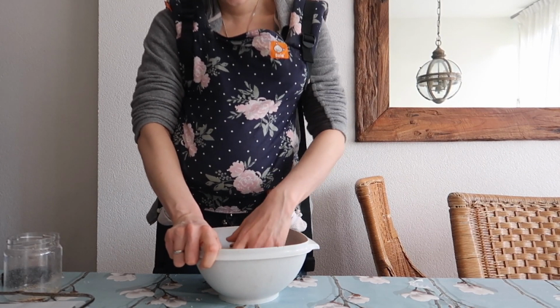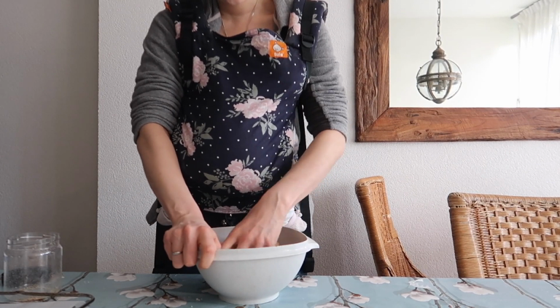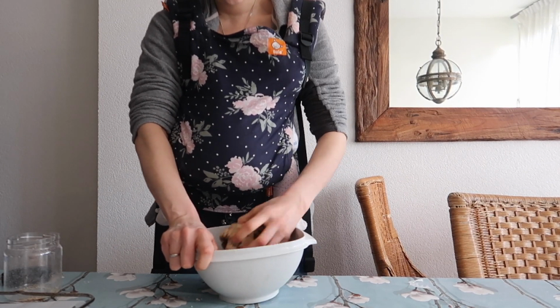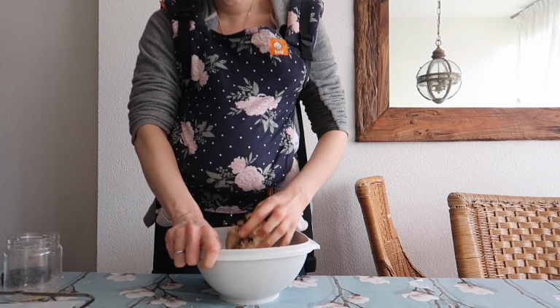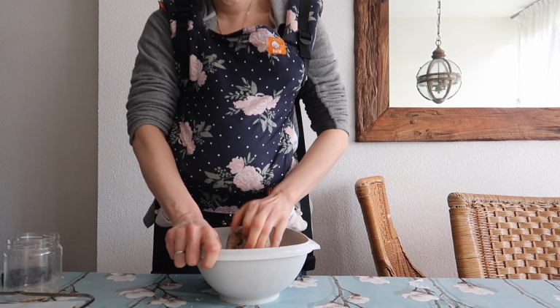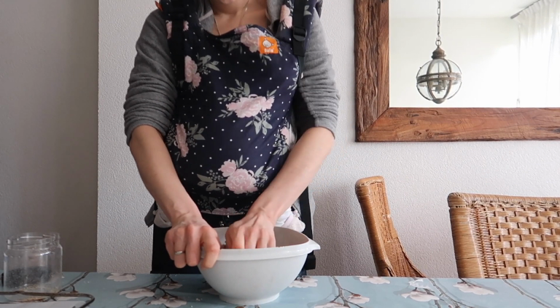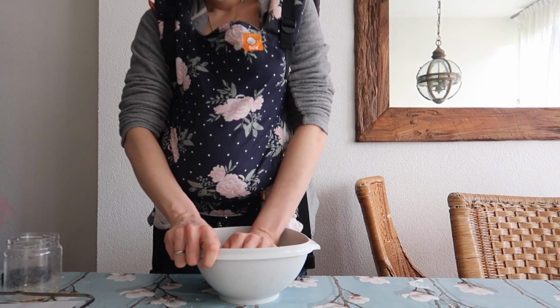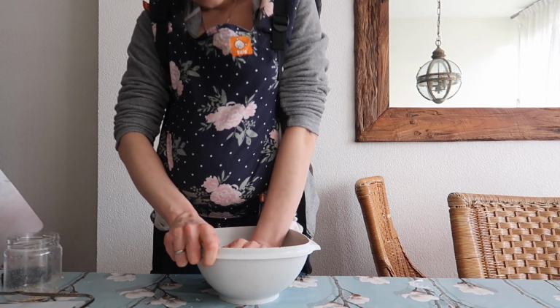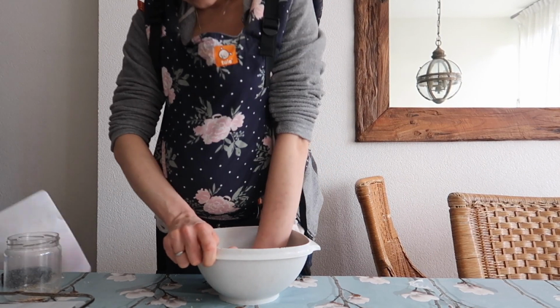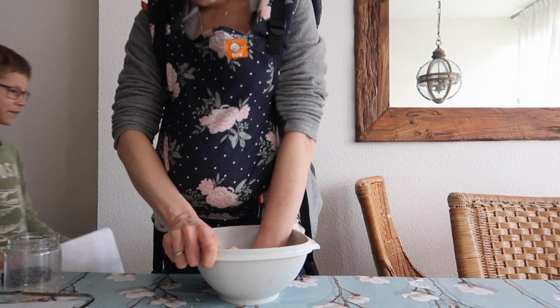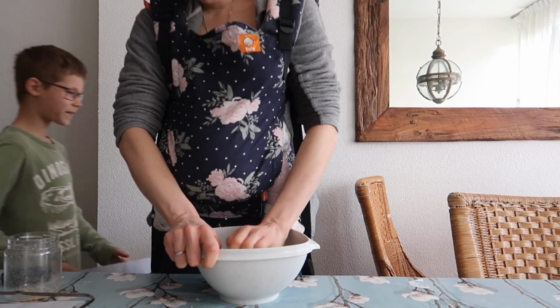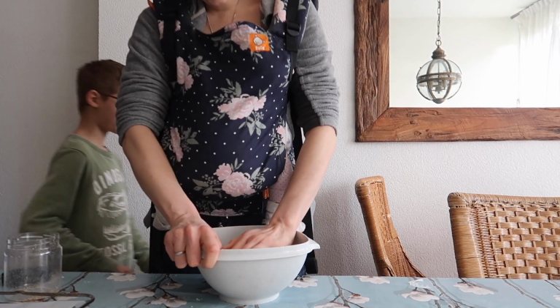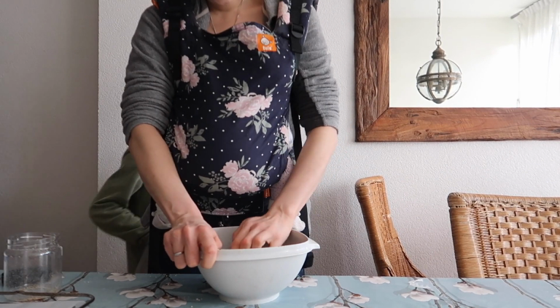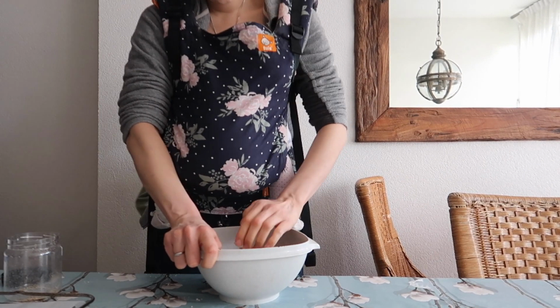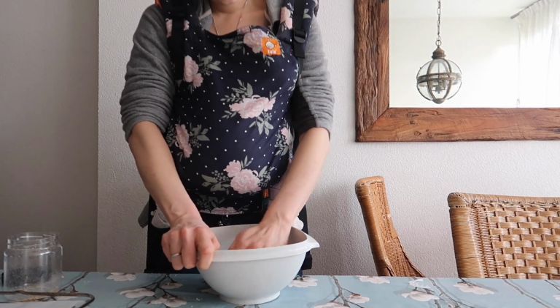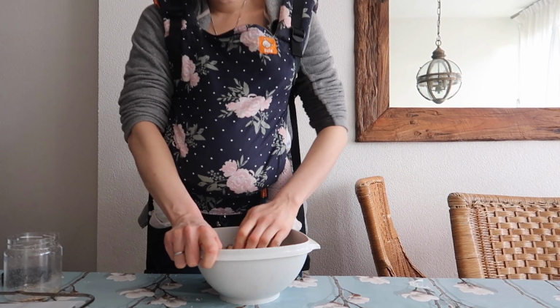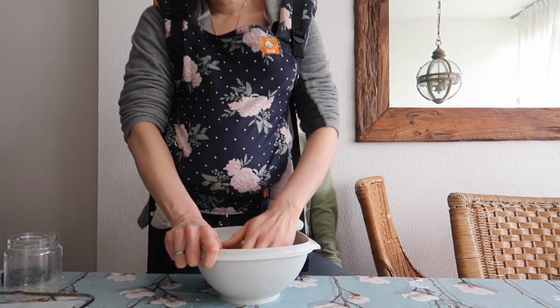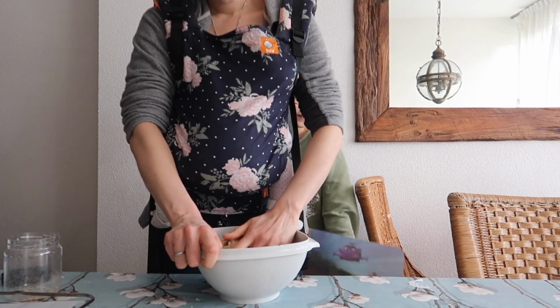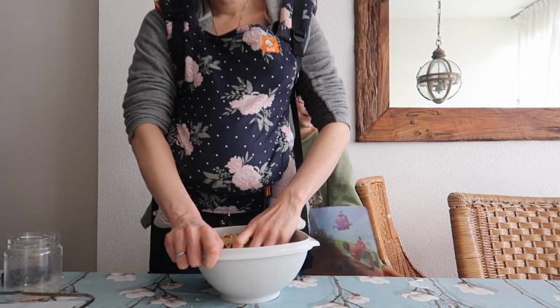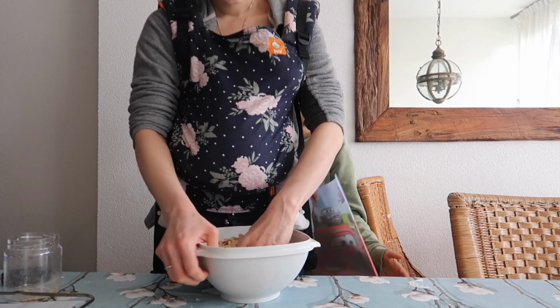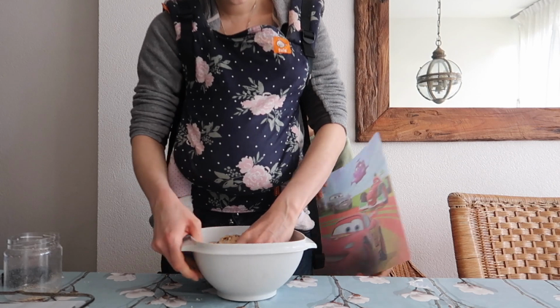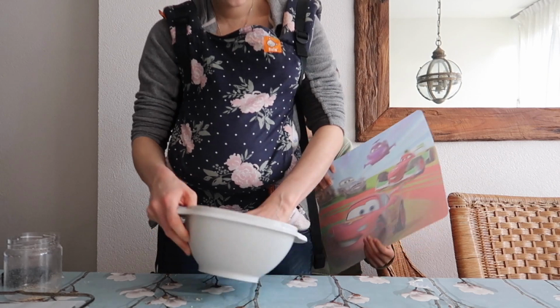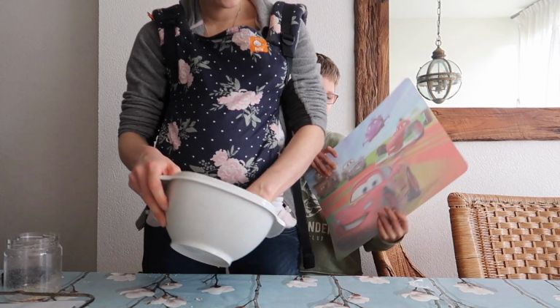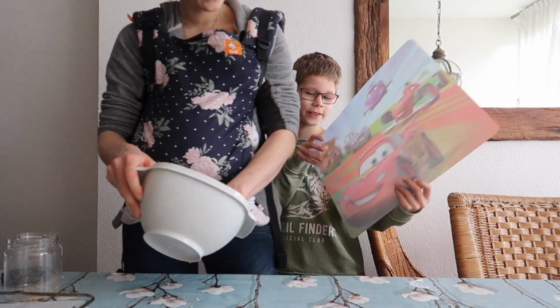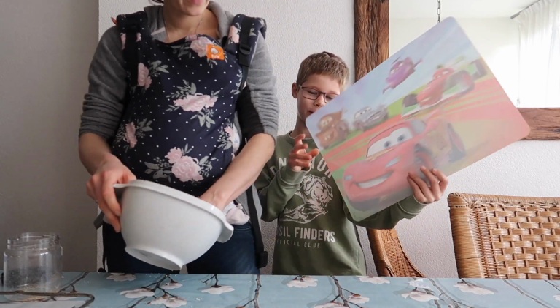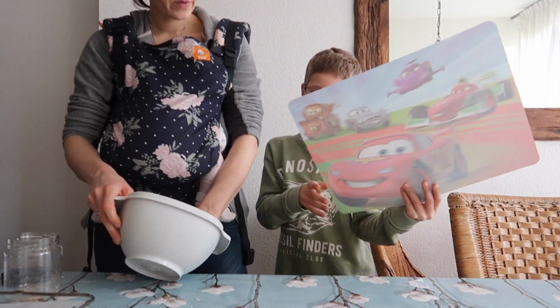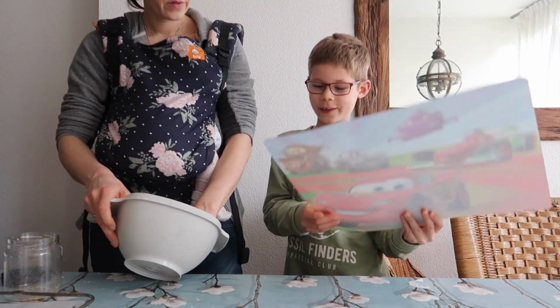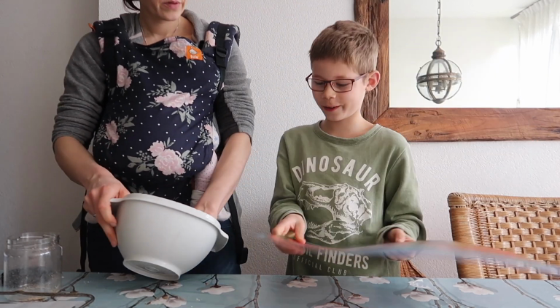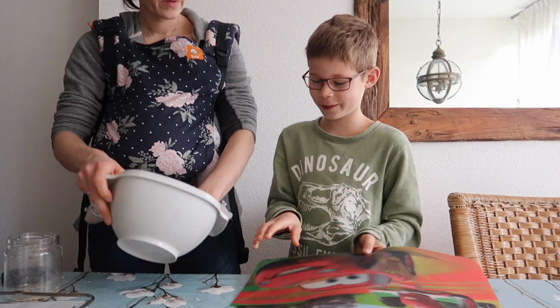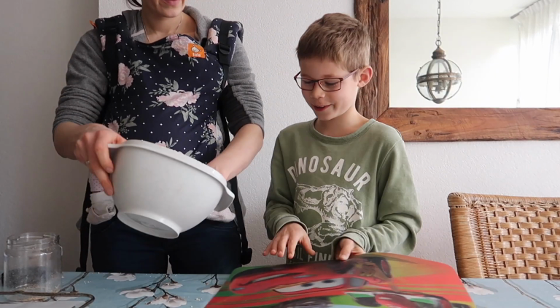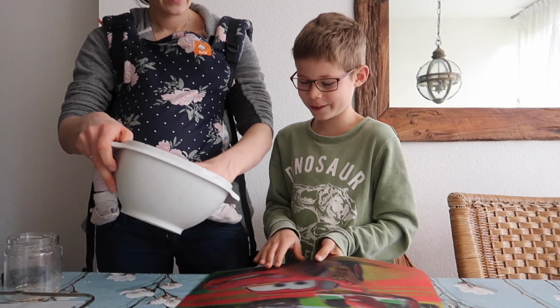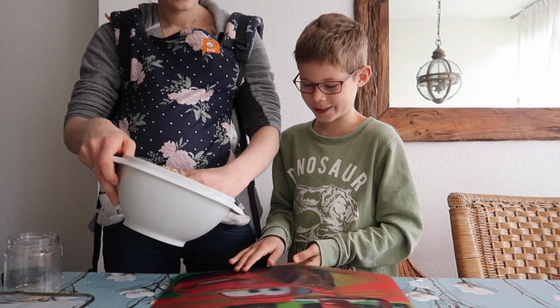Dylan gaat koekjes maken. Kom lekker, dat vind ik altijd wel heel leuk.